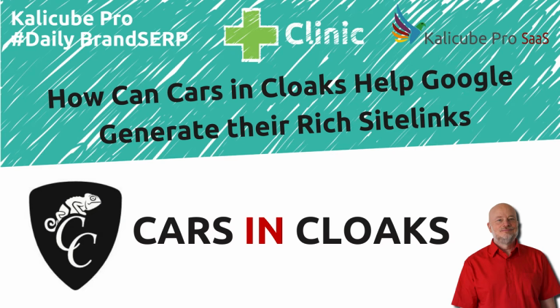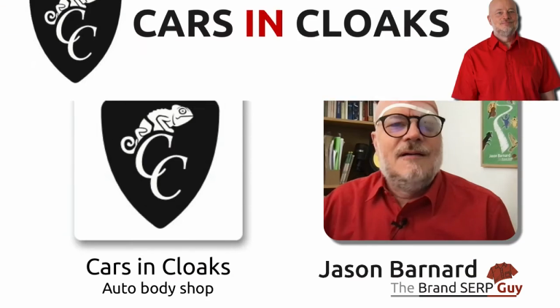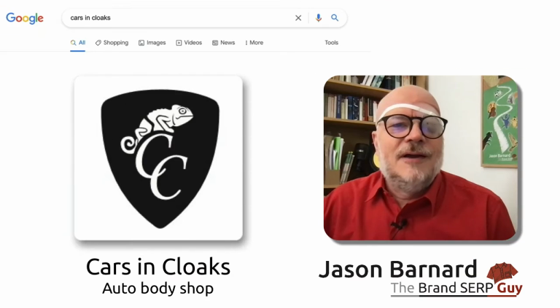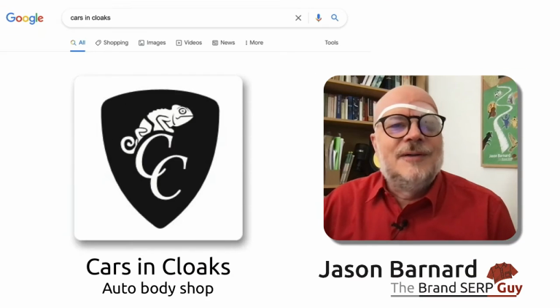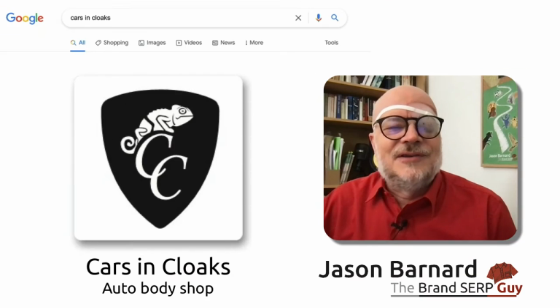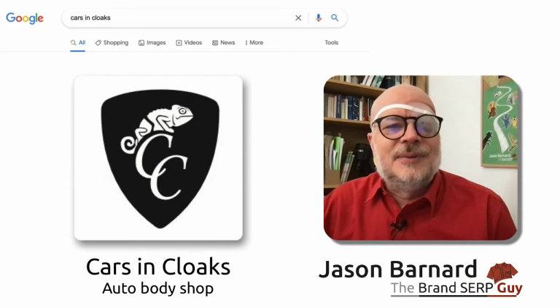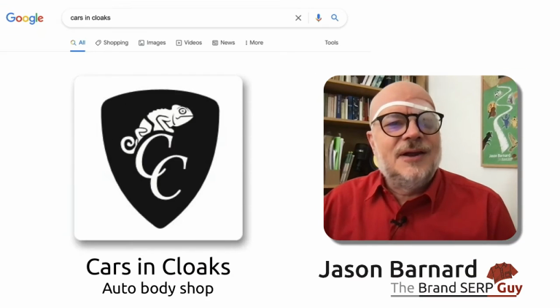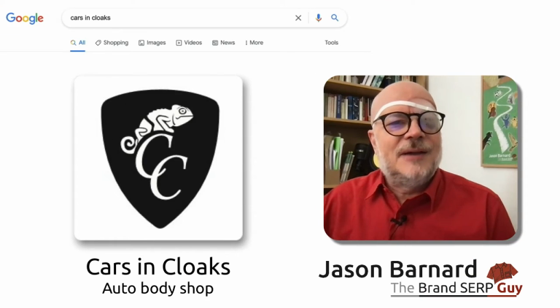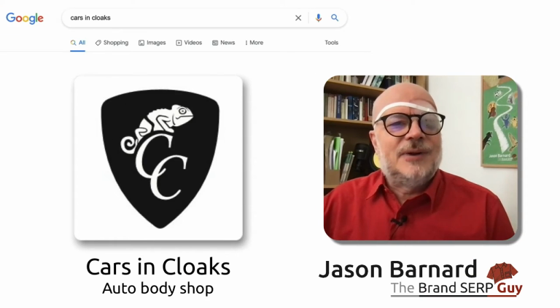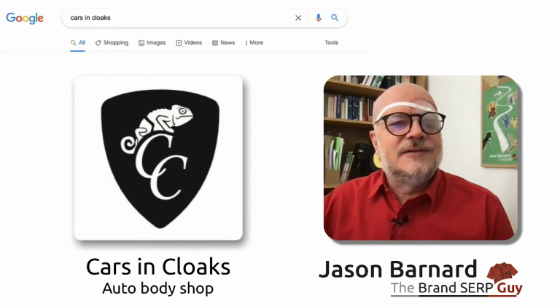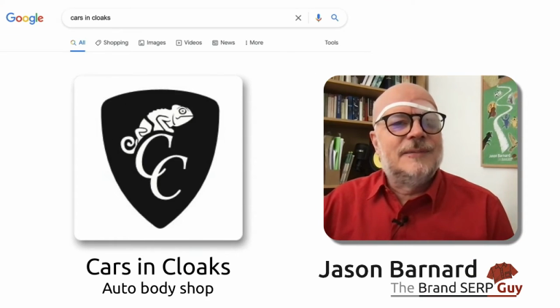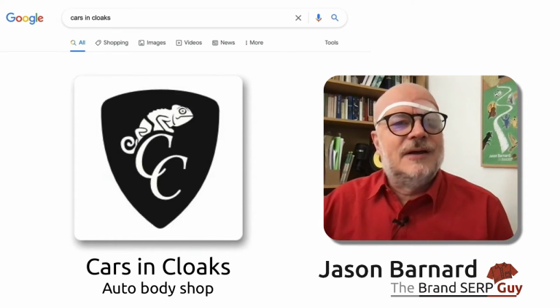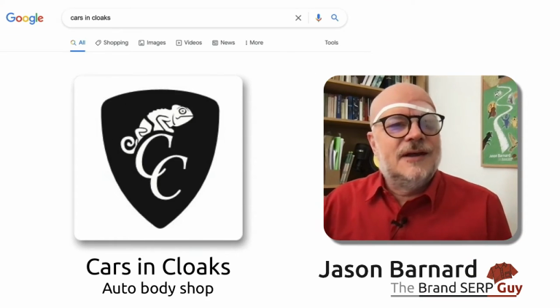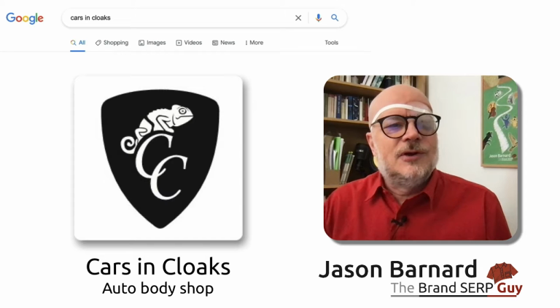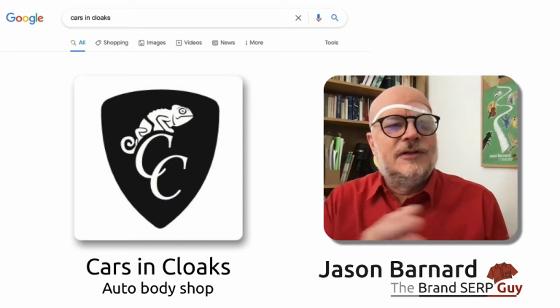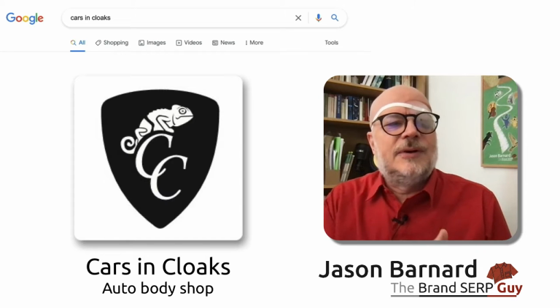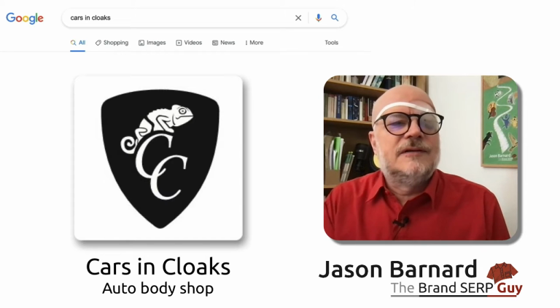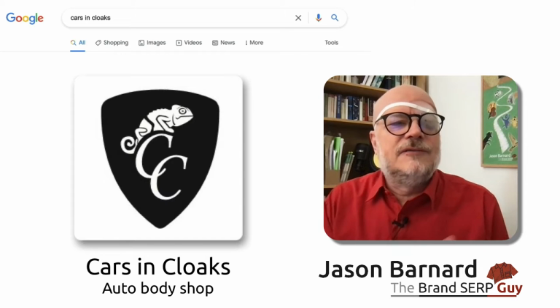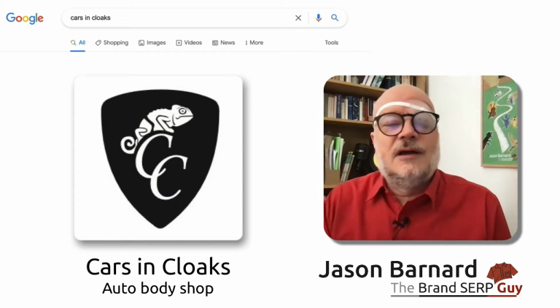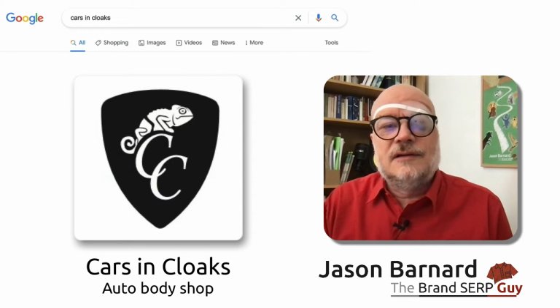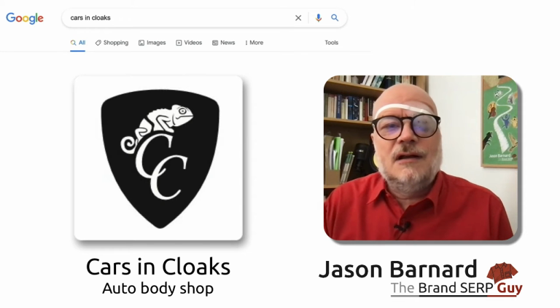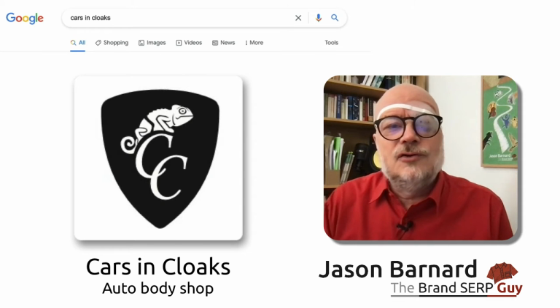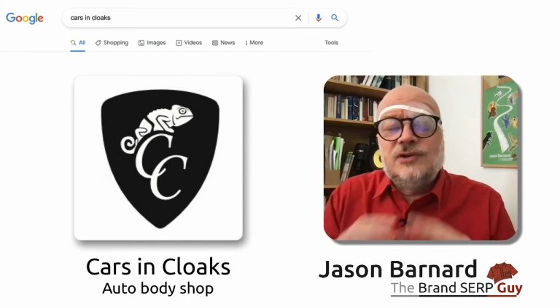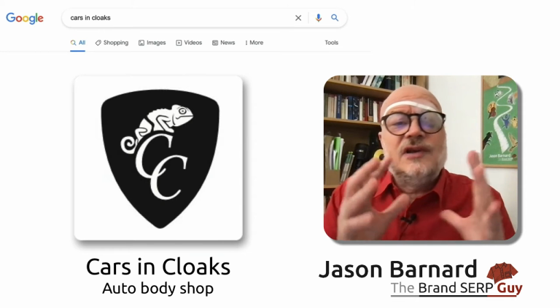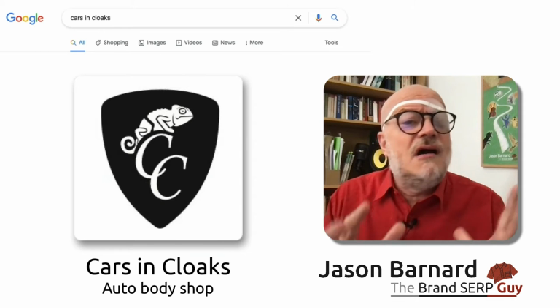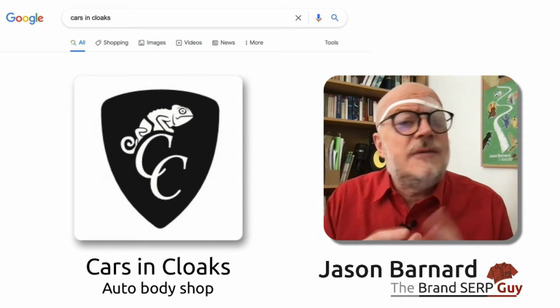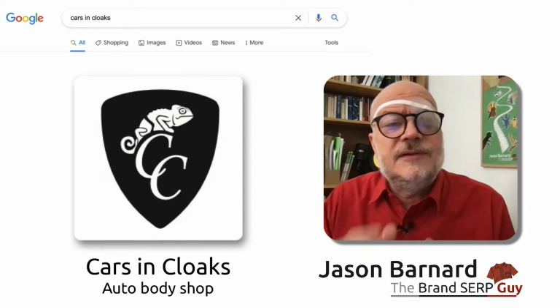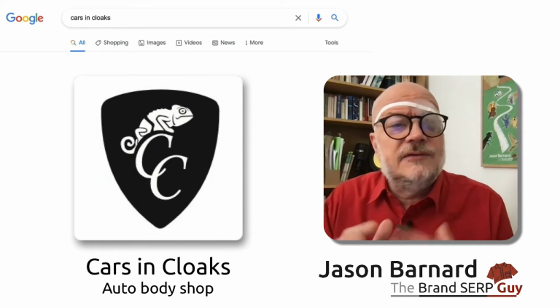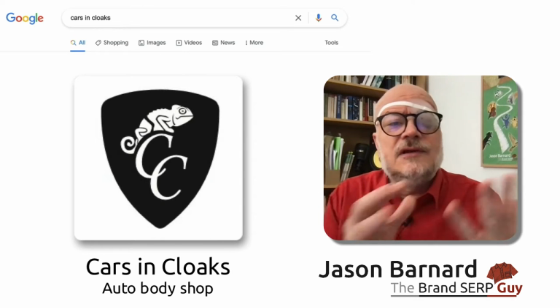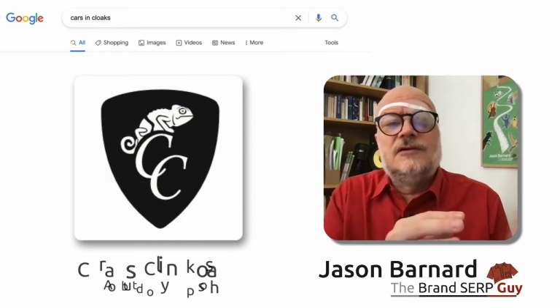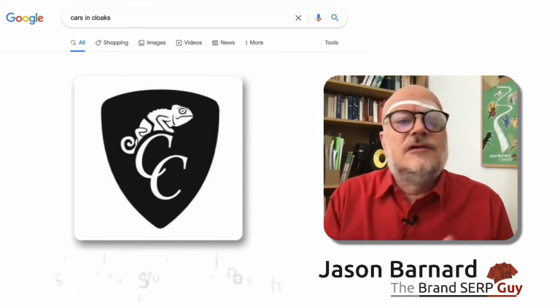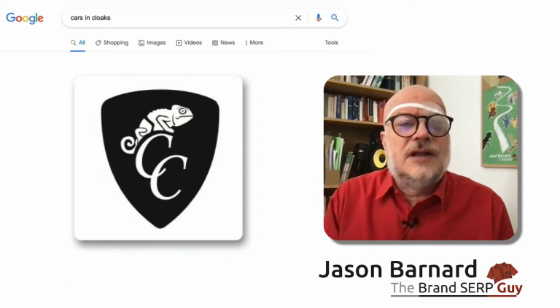Hi, I'm Jason Barnard, I'm the Brand SERP Guy, and today we're looking at the Brand SERP for Cars in Cloaks, which is a car wrapping service in London, UK.